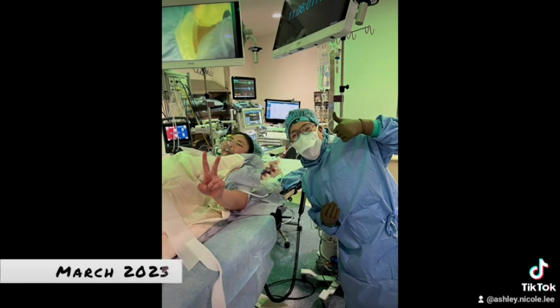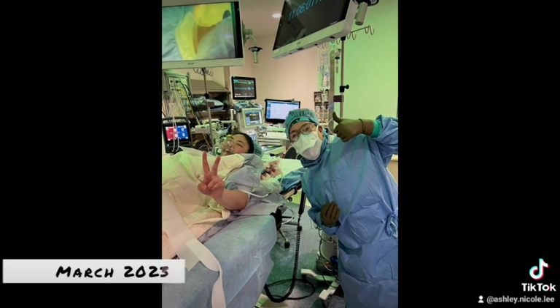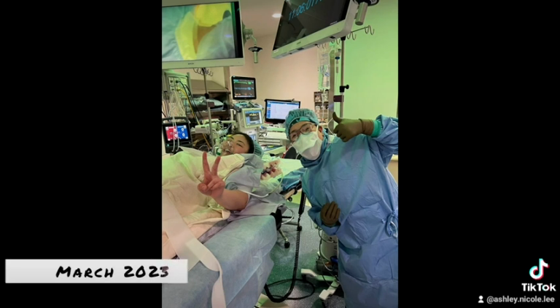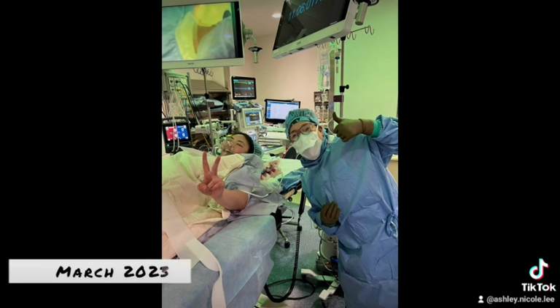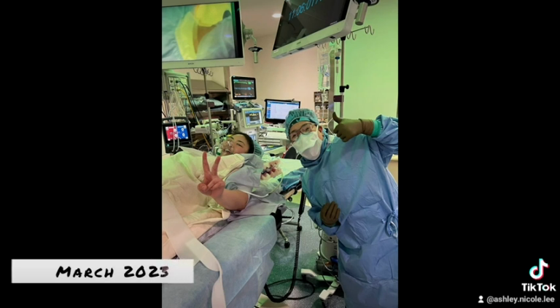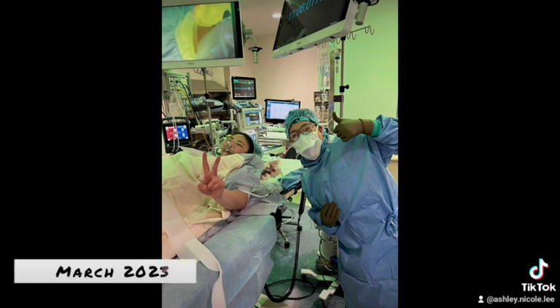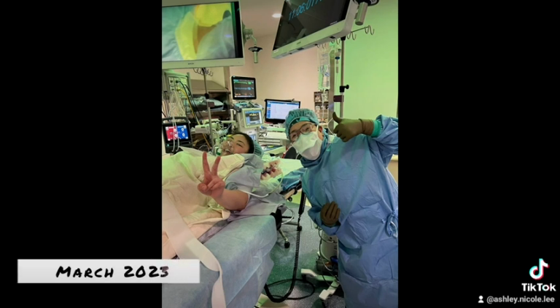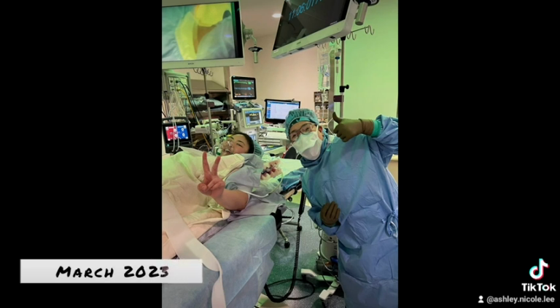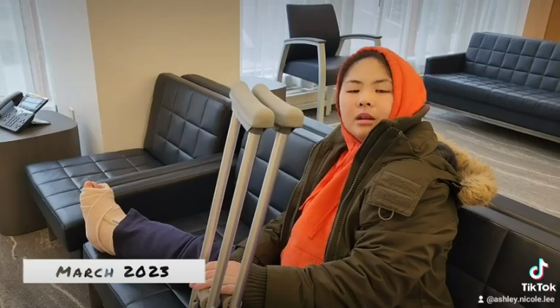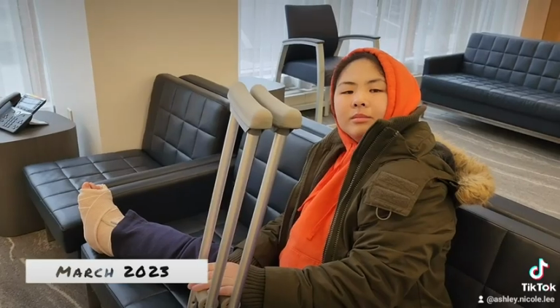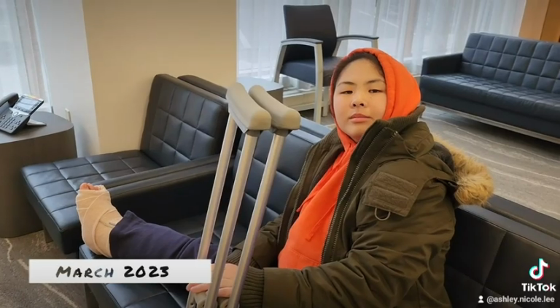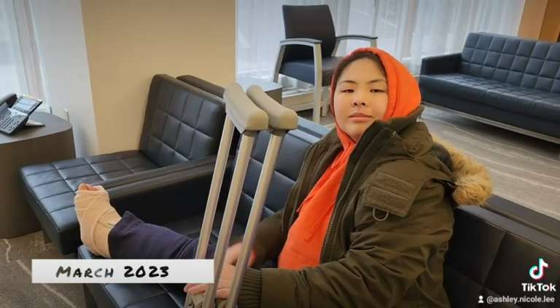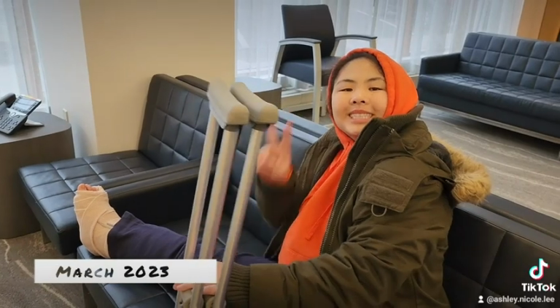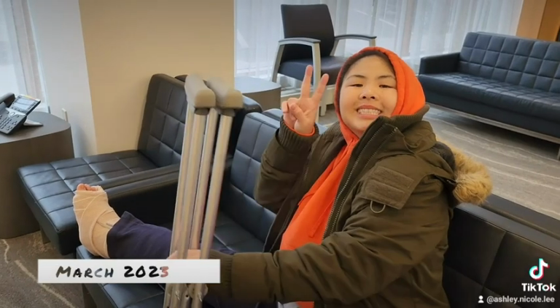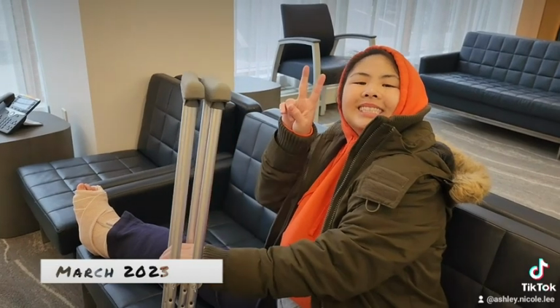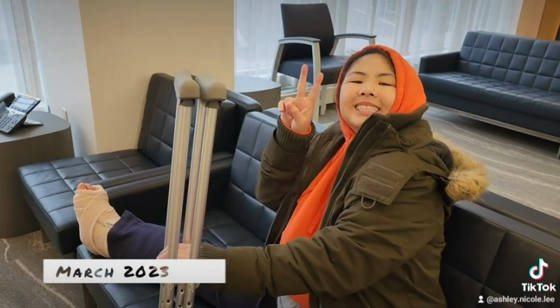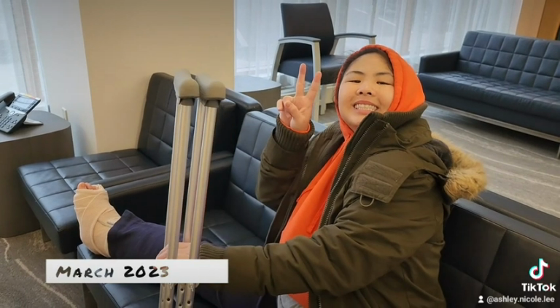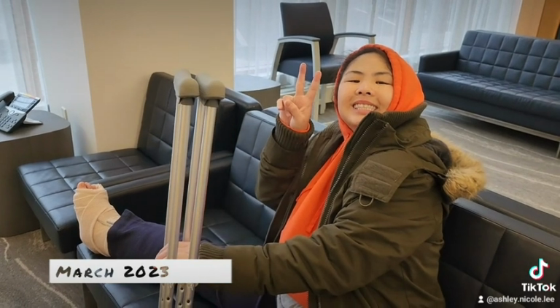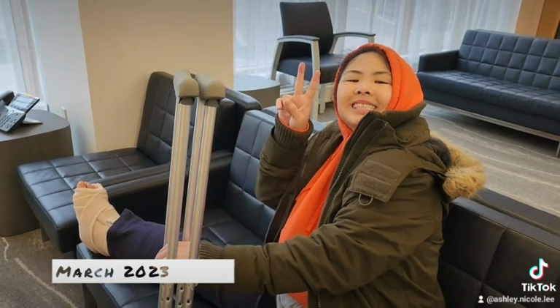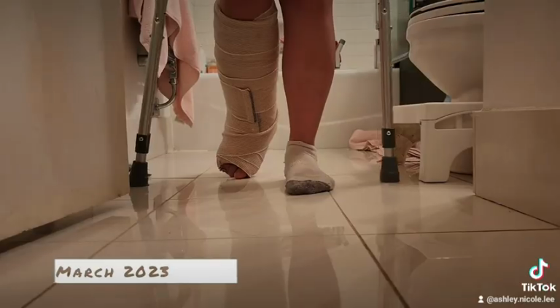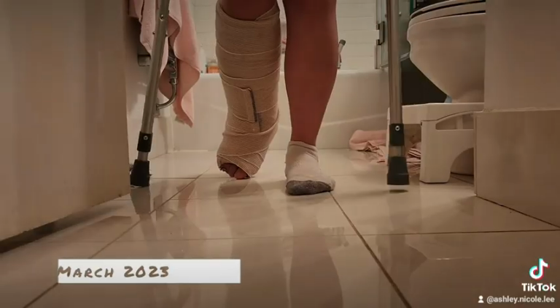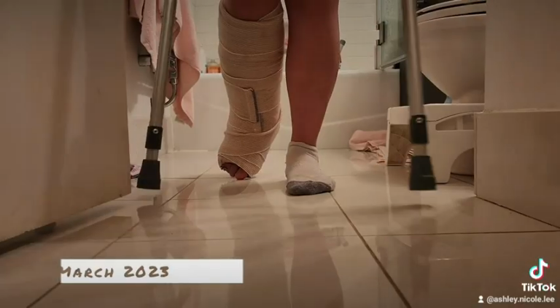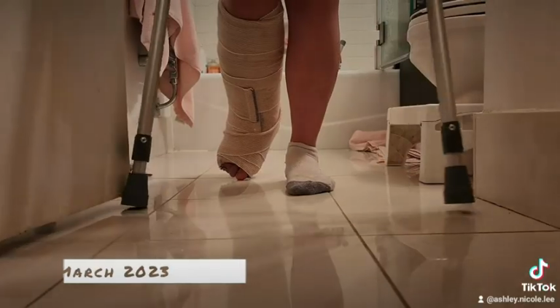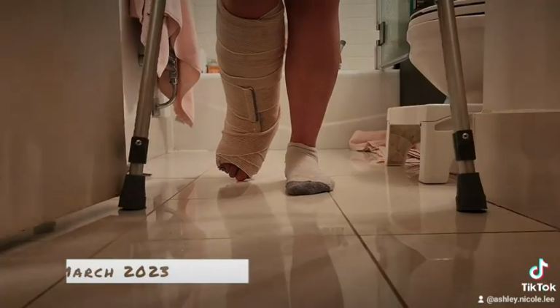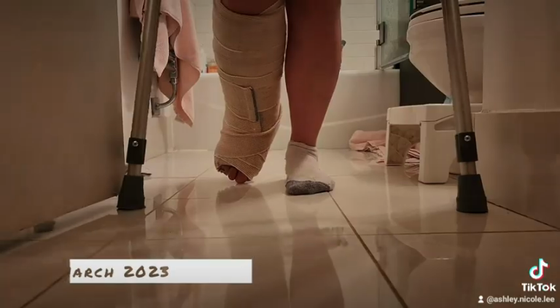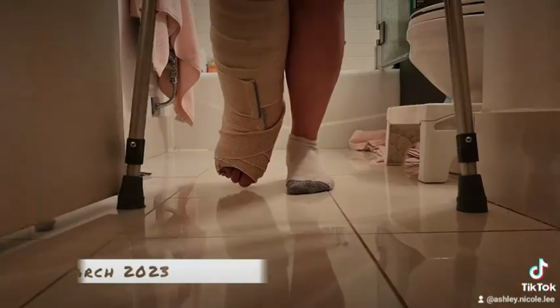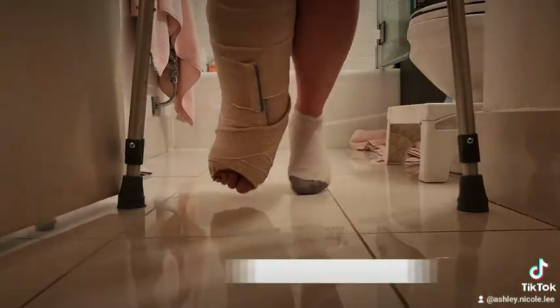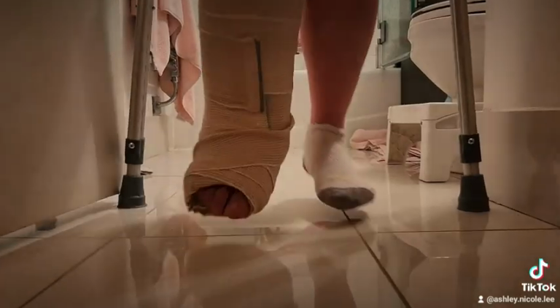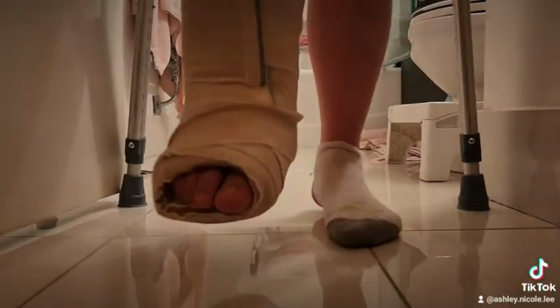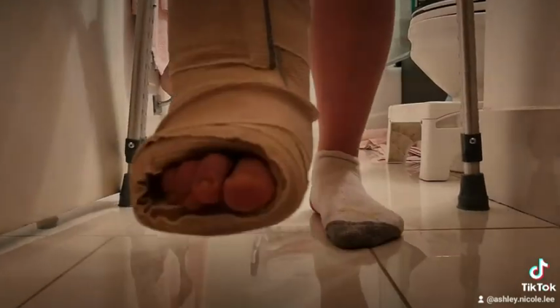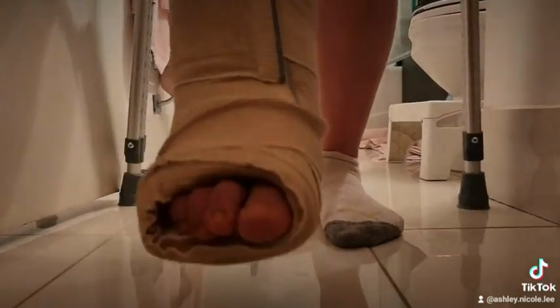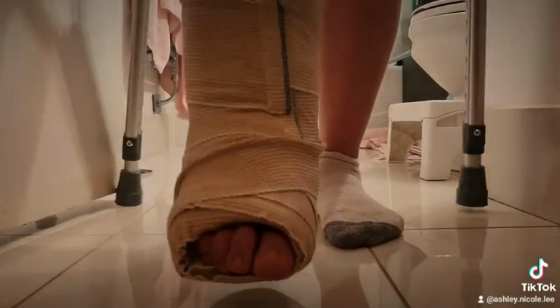Eventually, in March 2023, I had surgery to fix my foot problem. And here we are. Follow me on my foot journey.